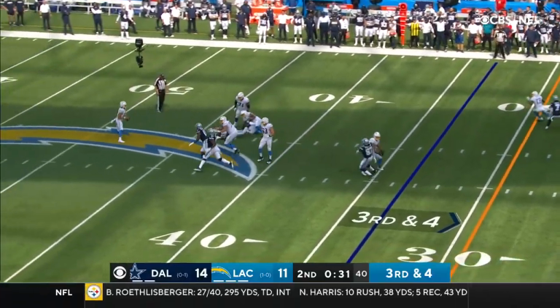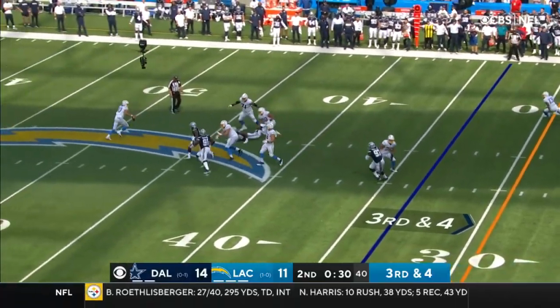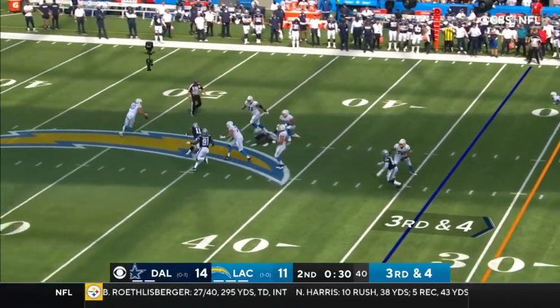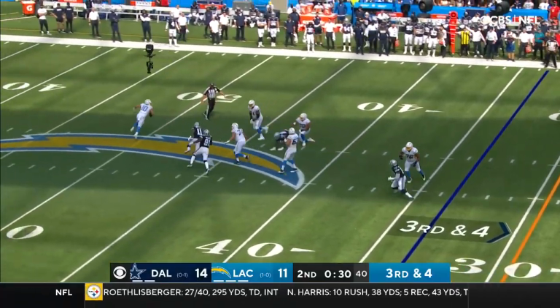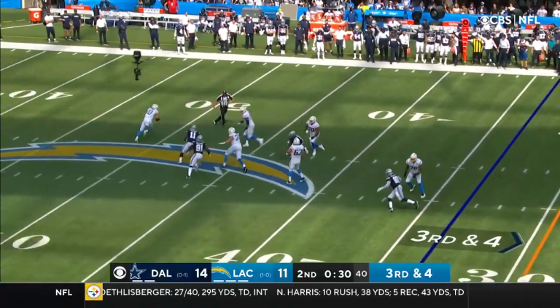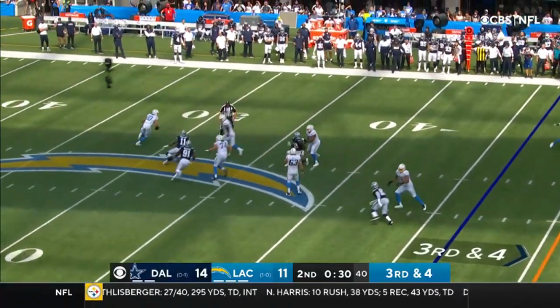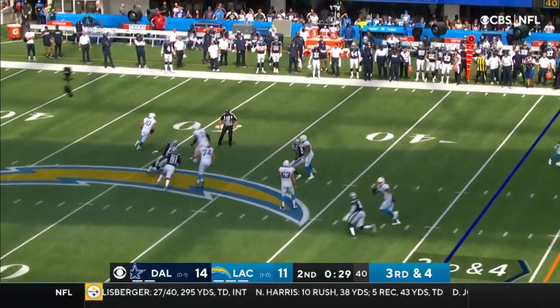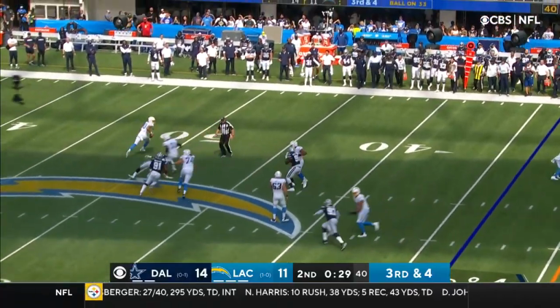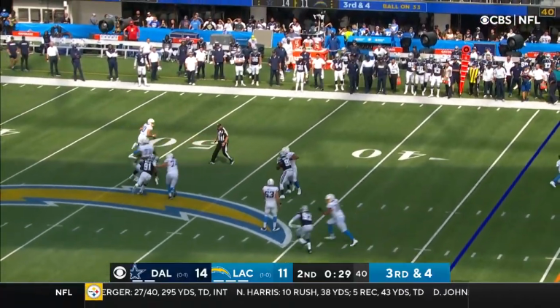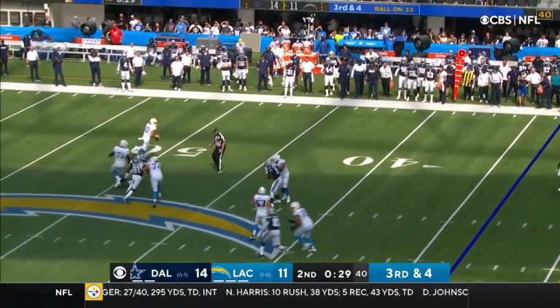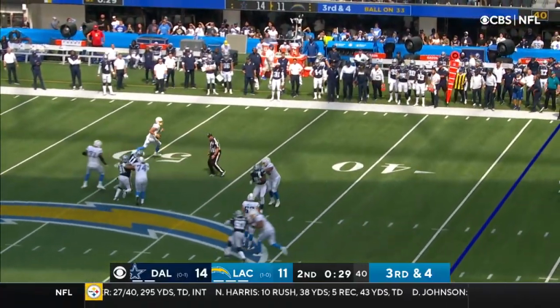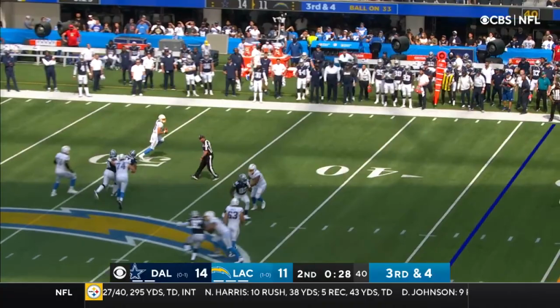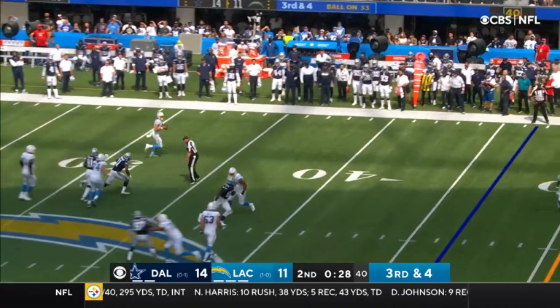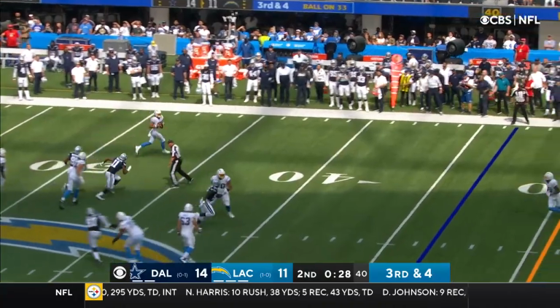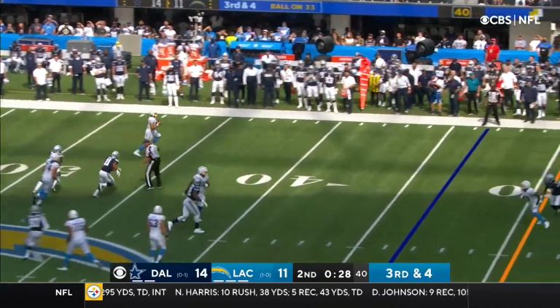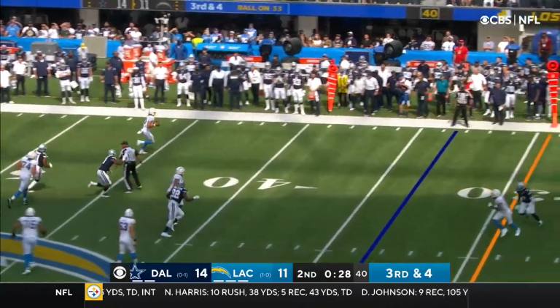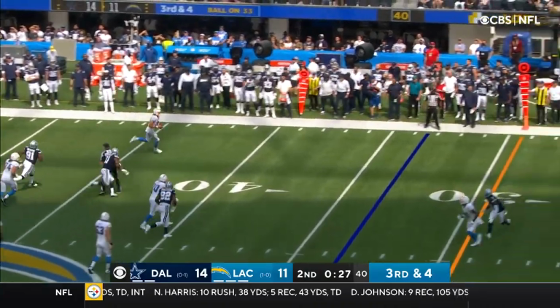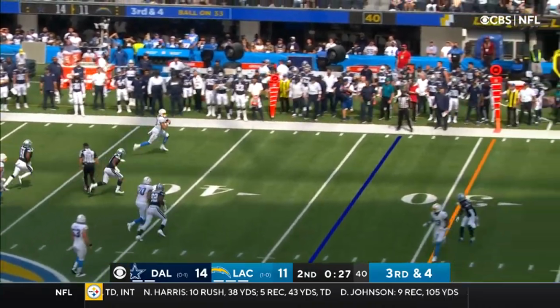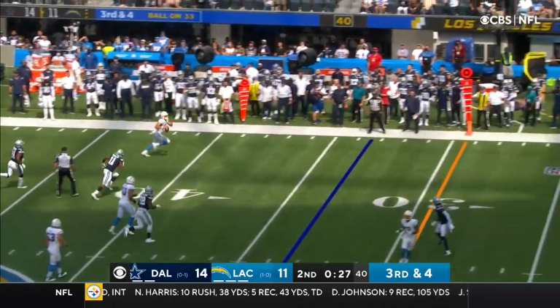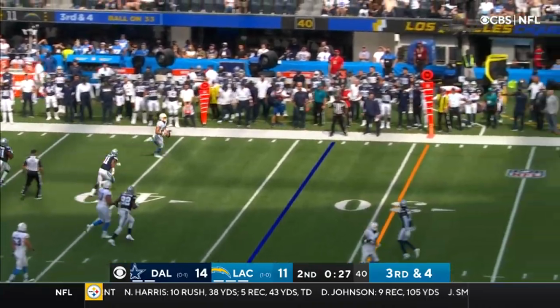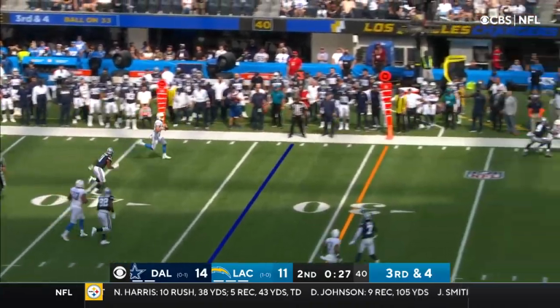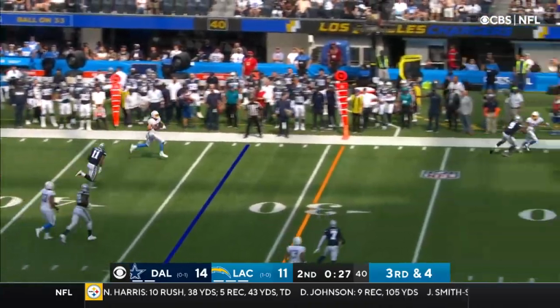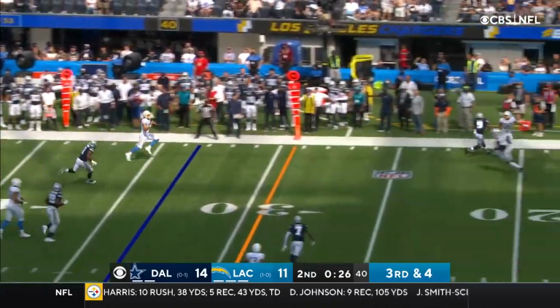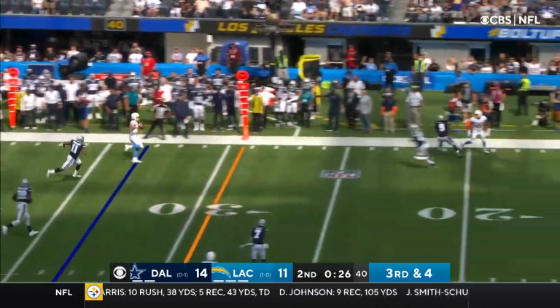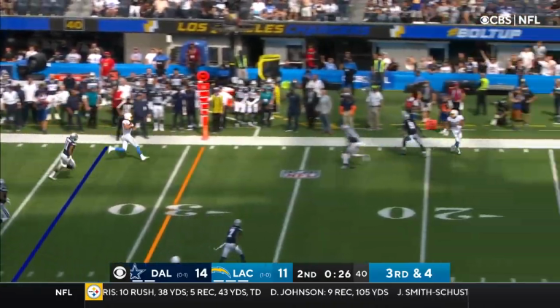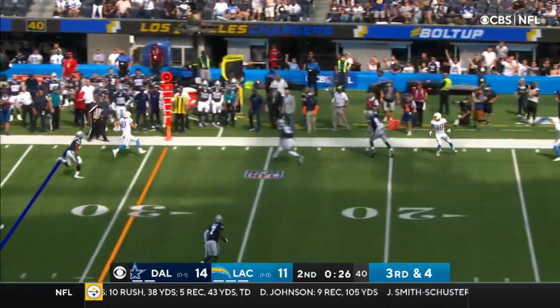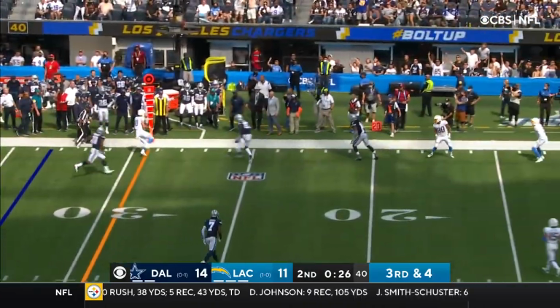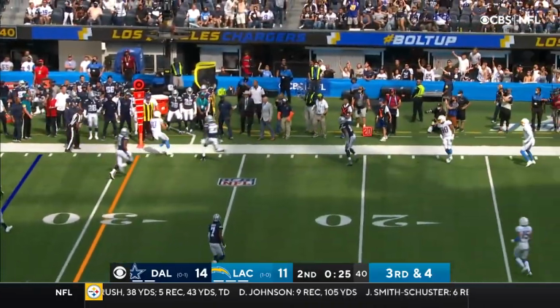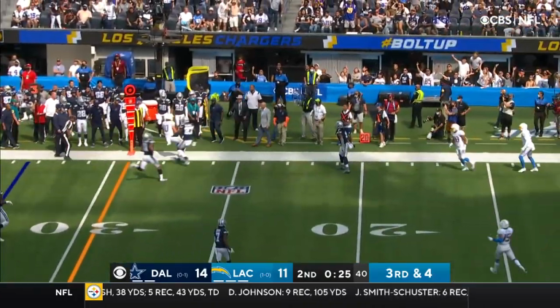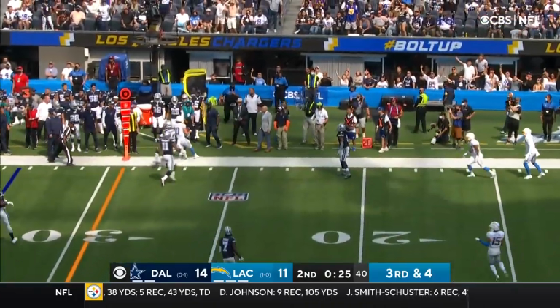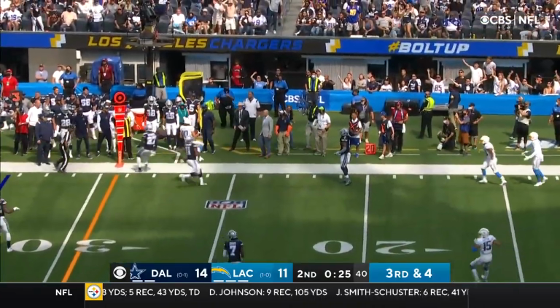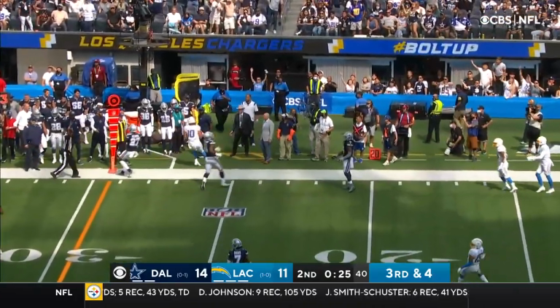Trying to escape. Got open room. He can run for it with ease. He's got the first down.